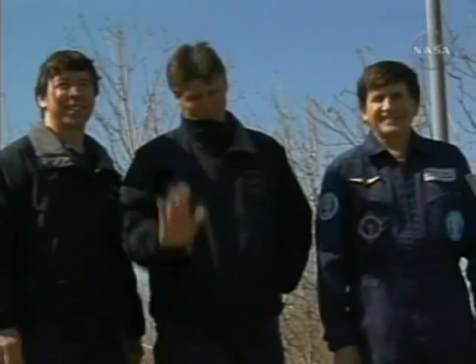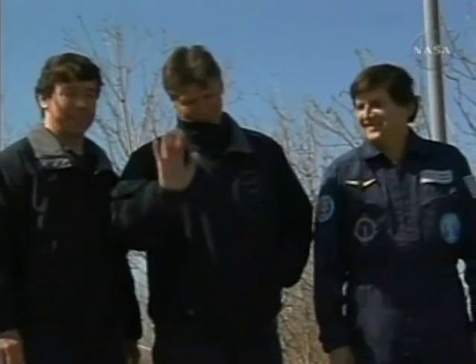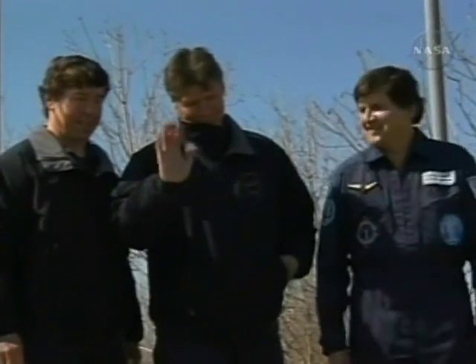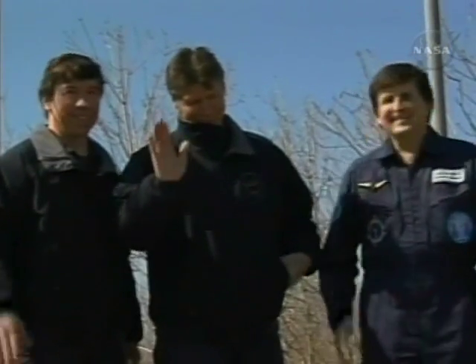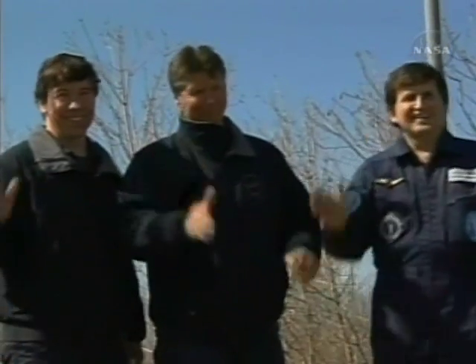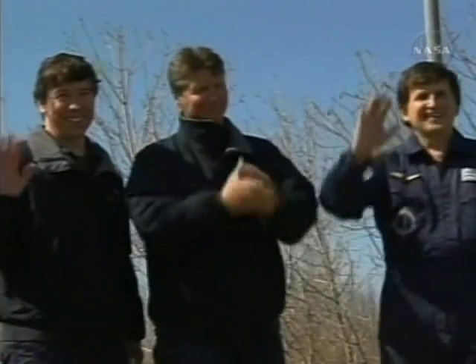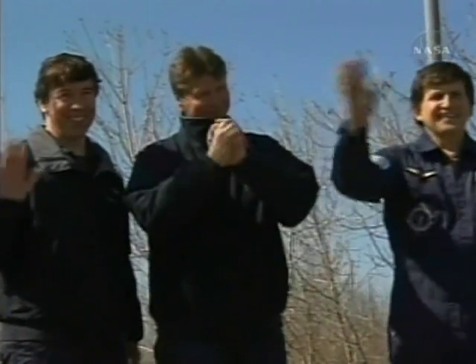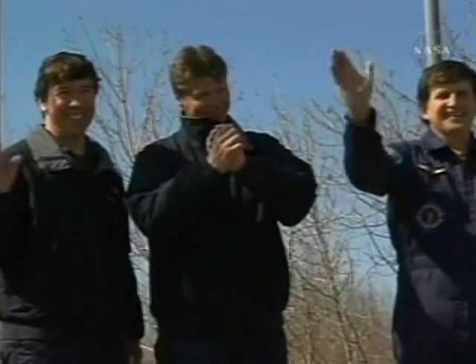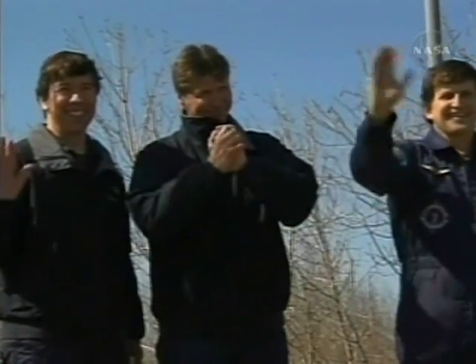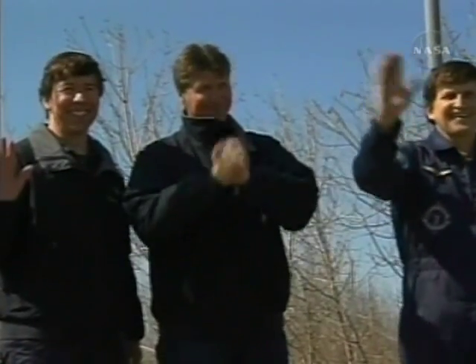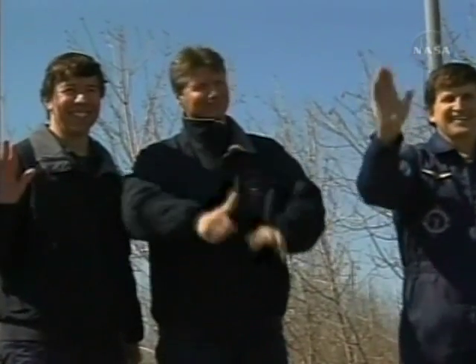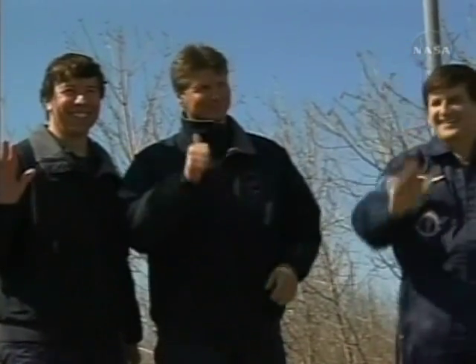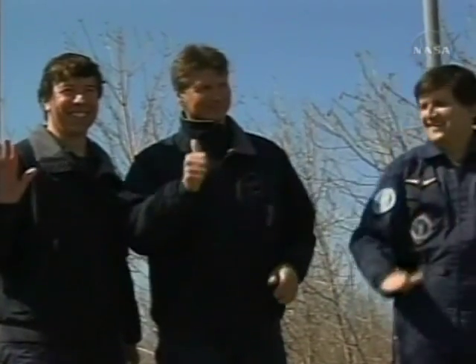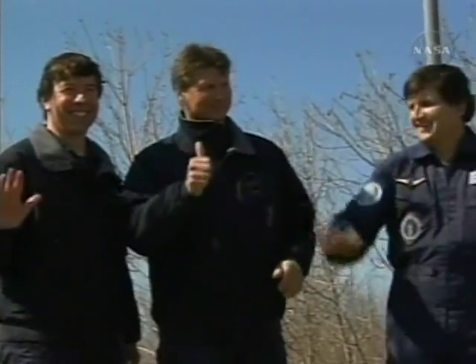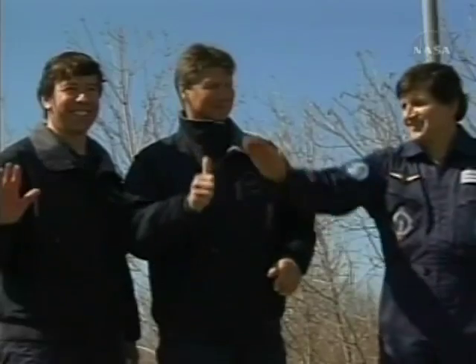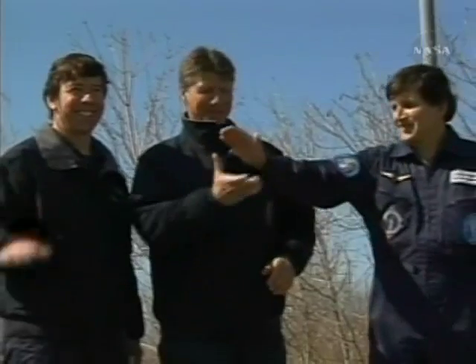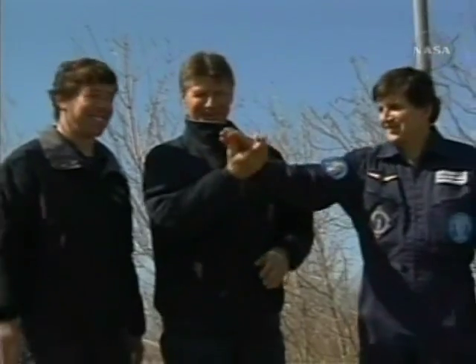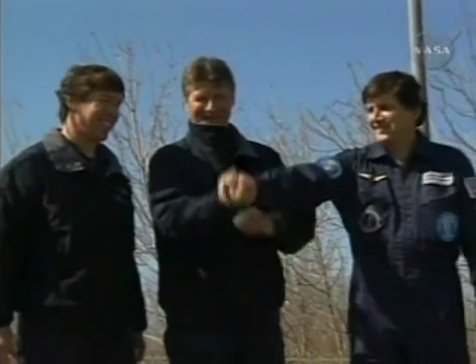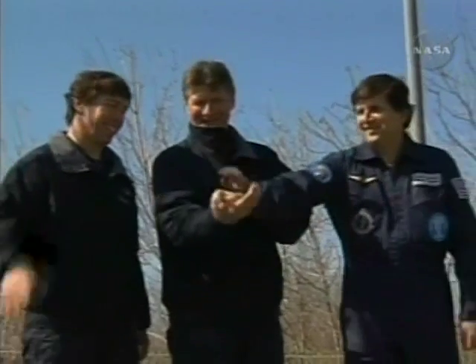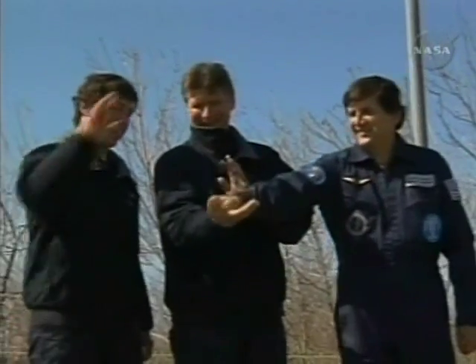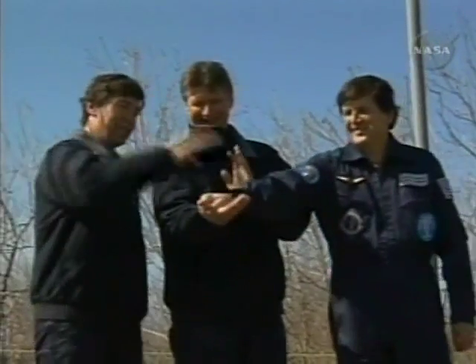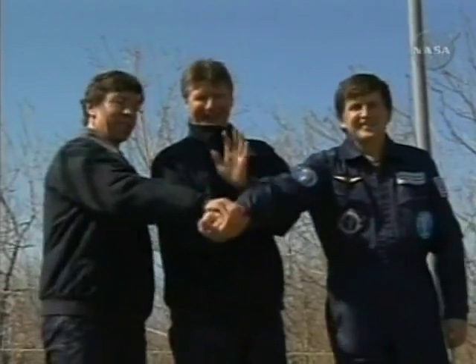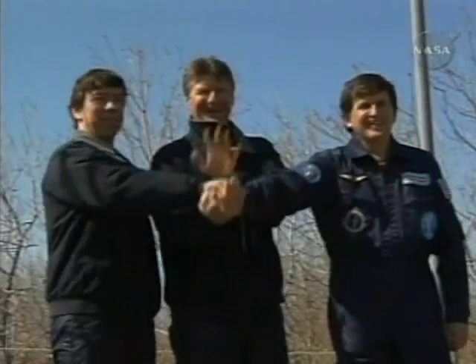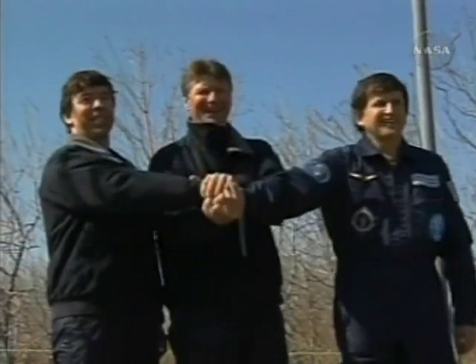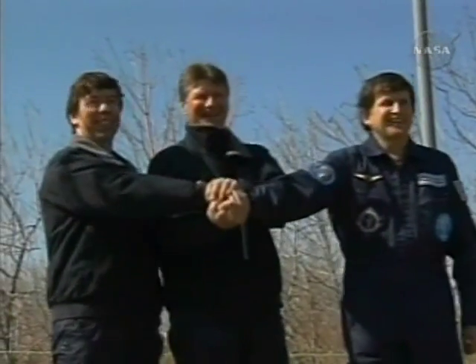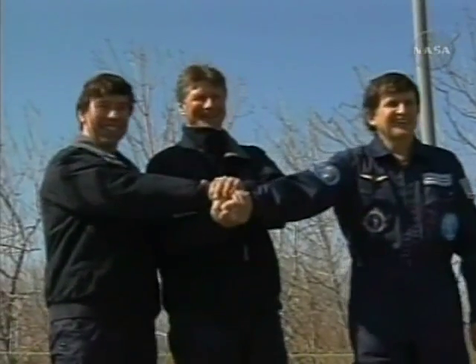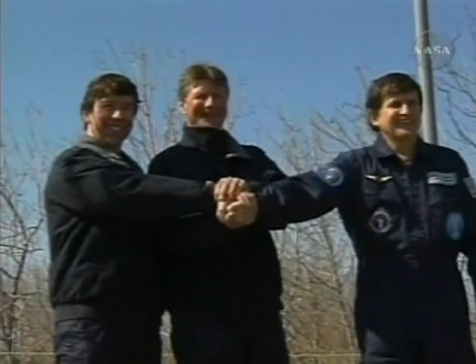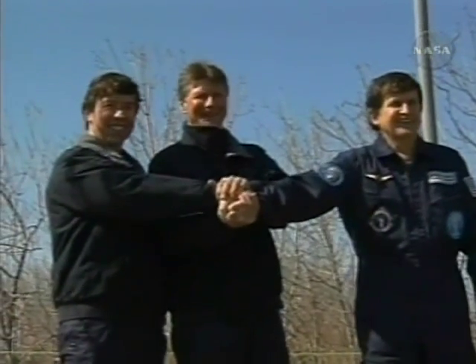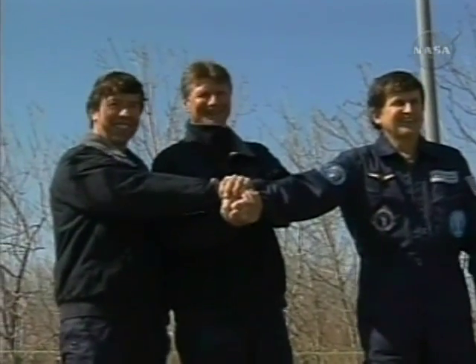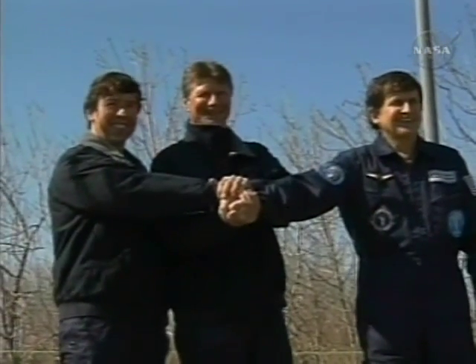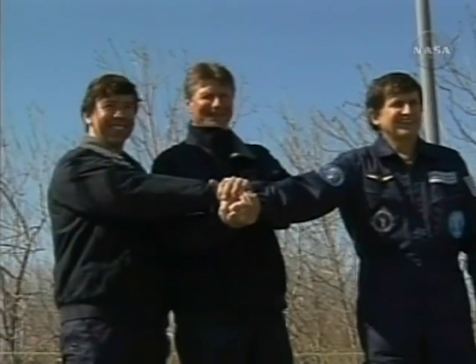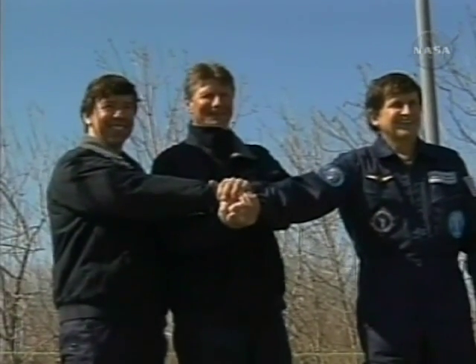At the same time, a new space station crew launching from Kazakhstan will be making its way to the station for a docking on Saturday.